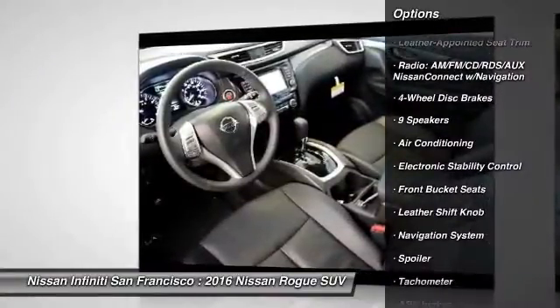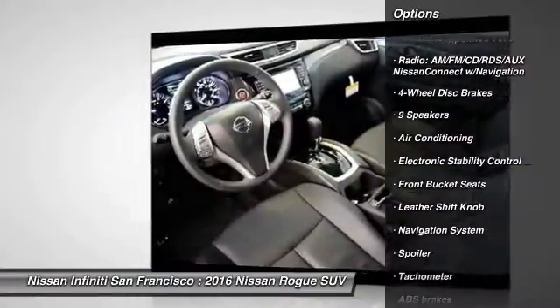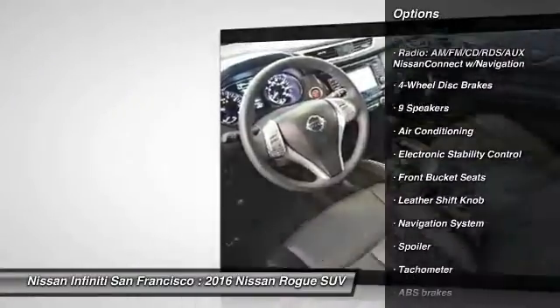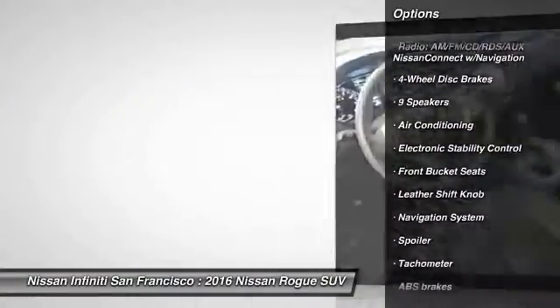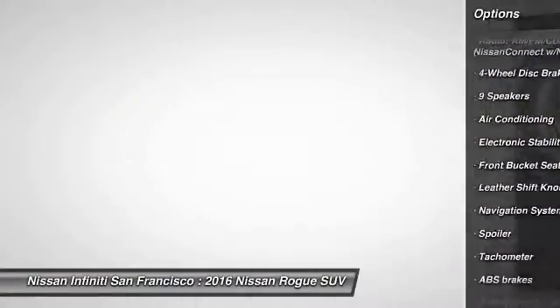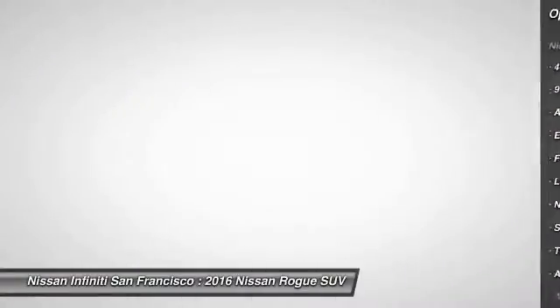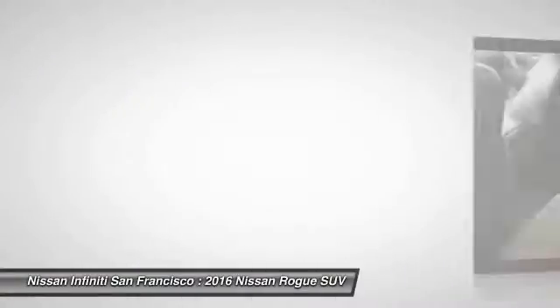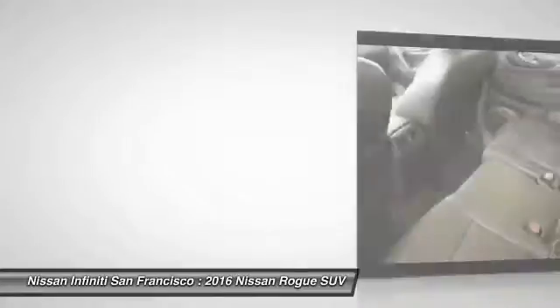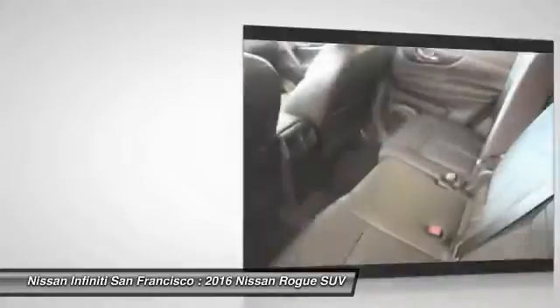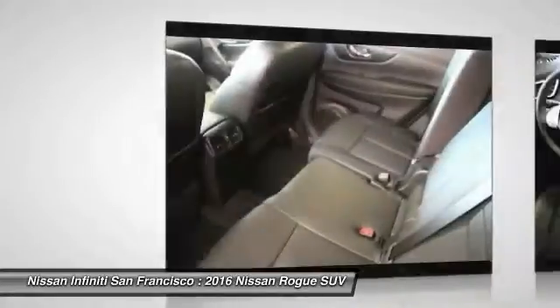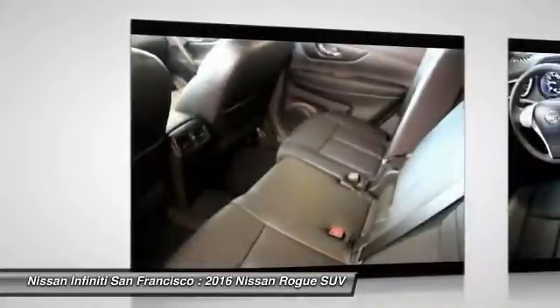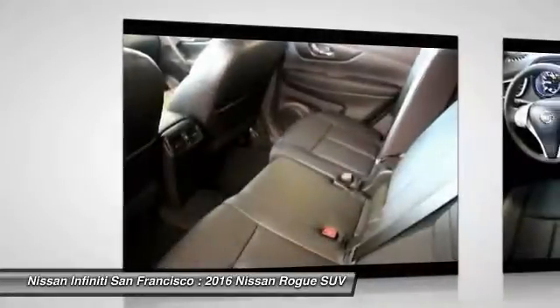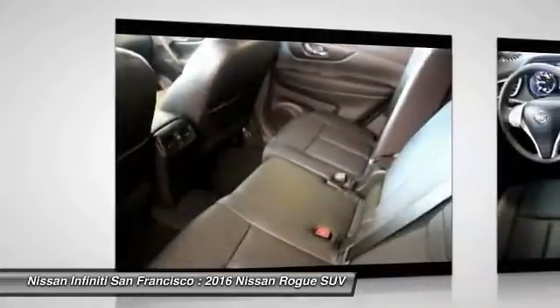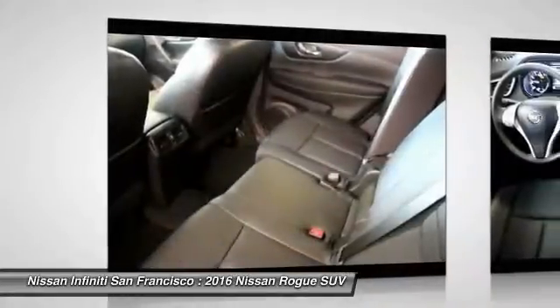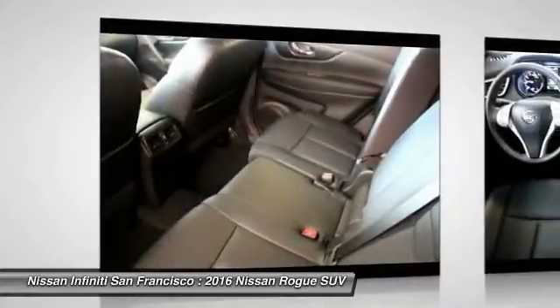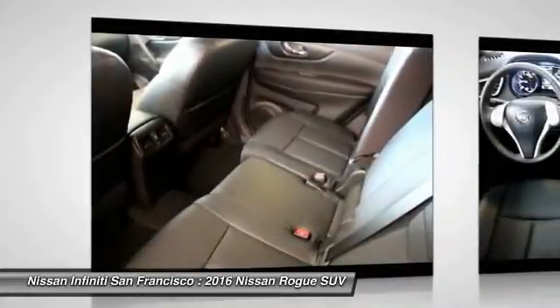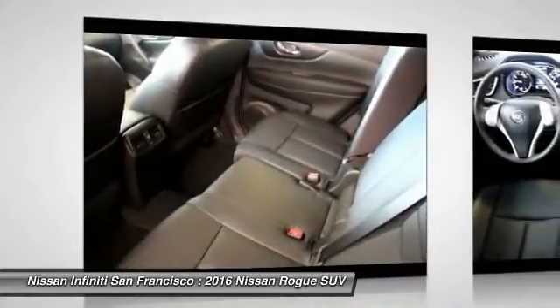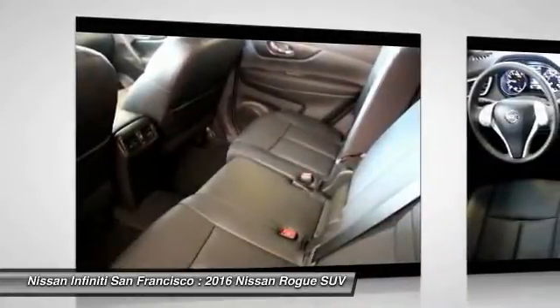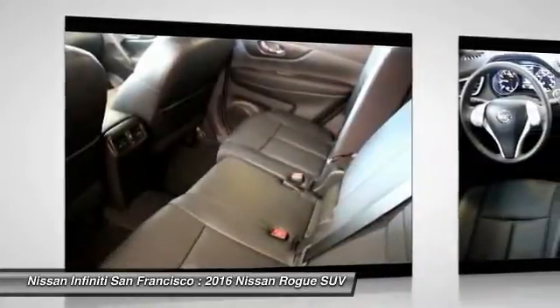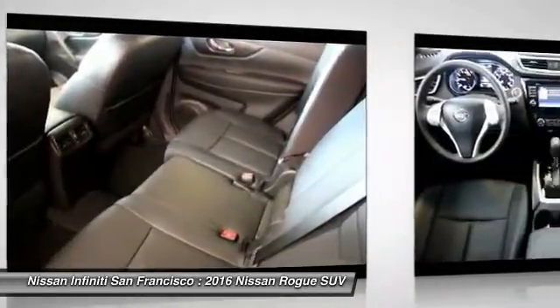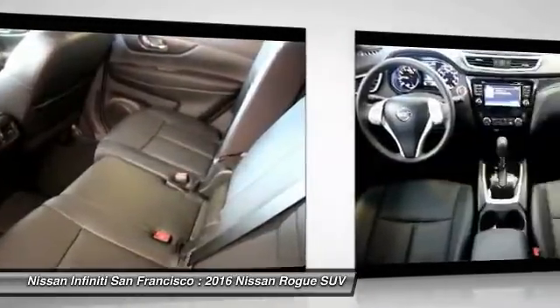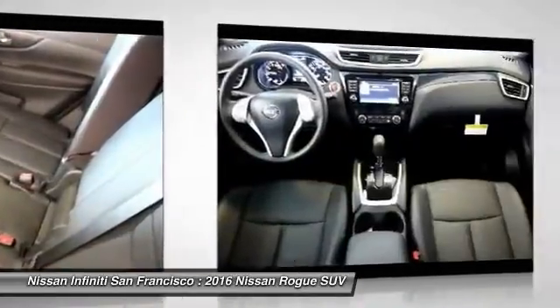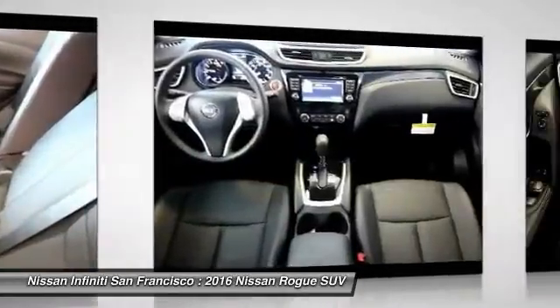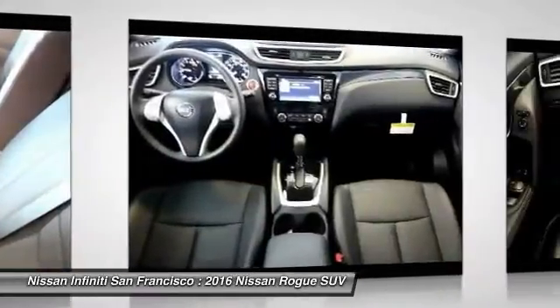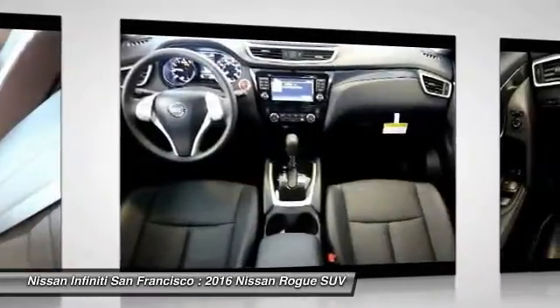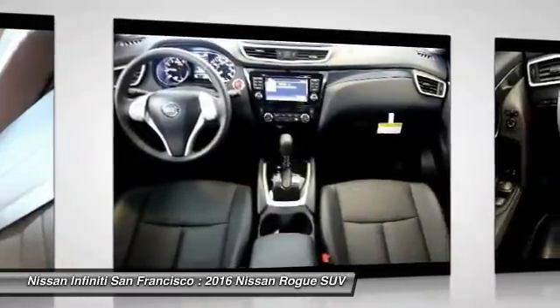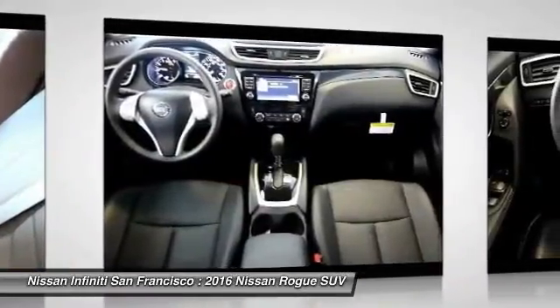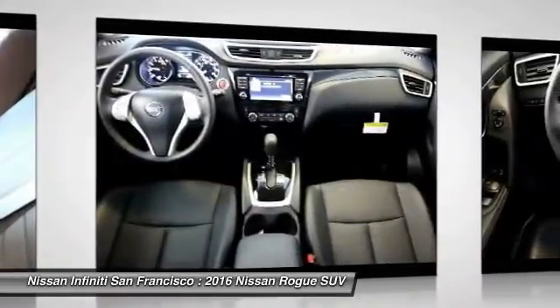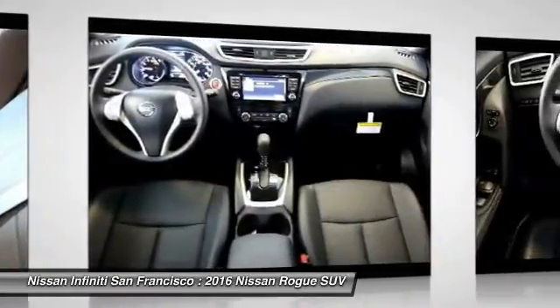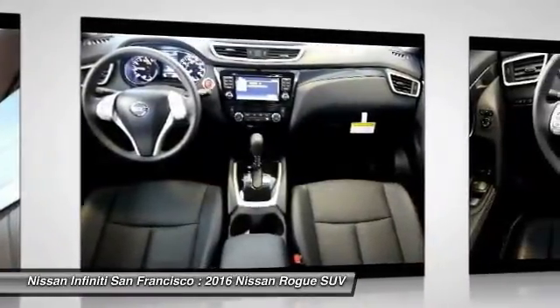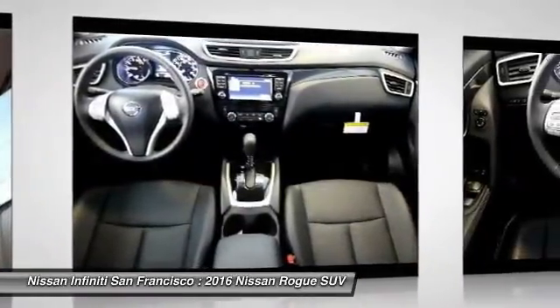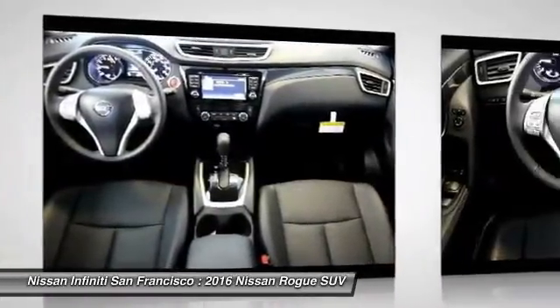Front four-wheel disc brakes, center armrest, fog lights, power windows, heated front seats.